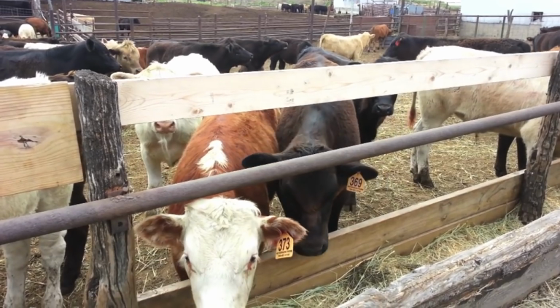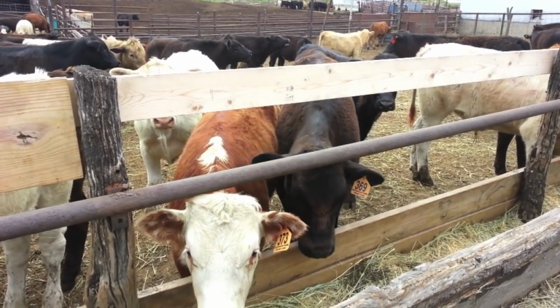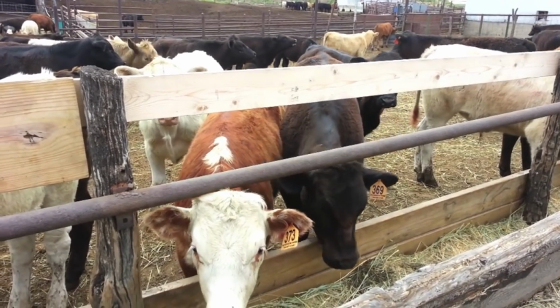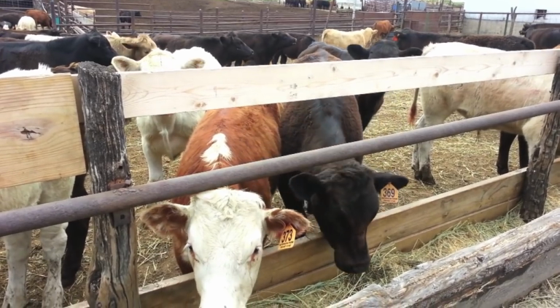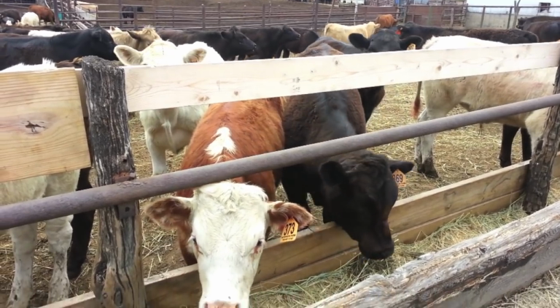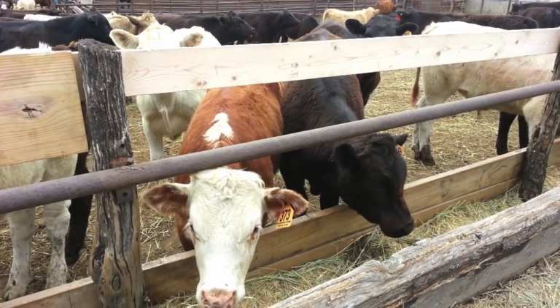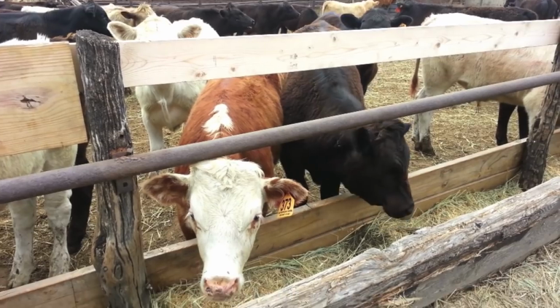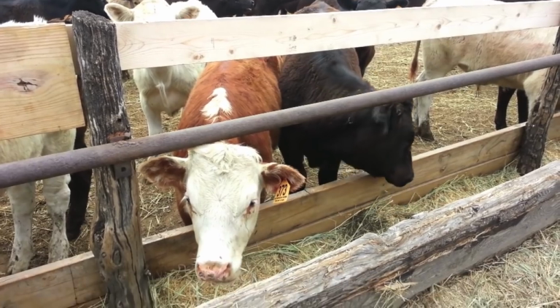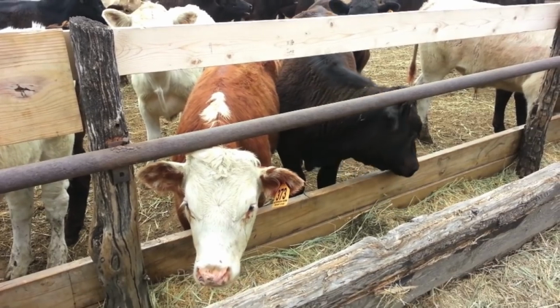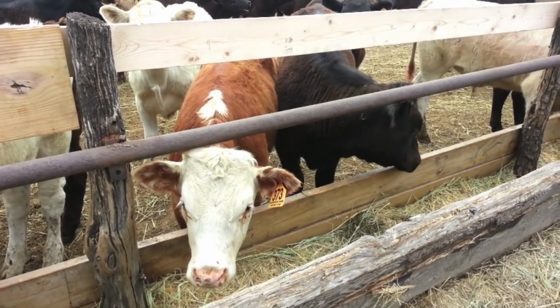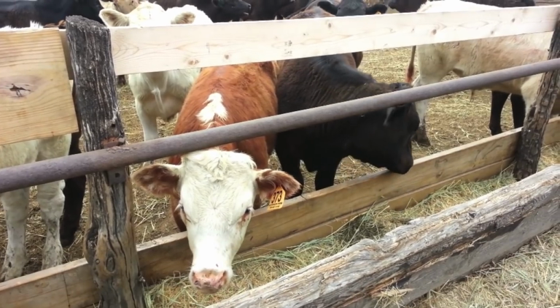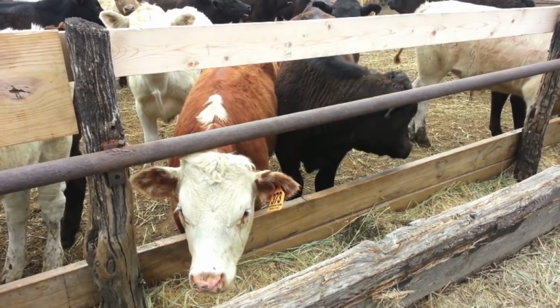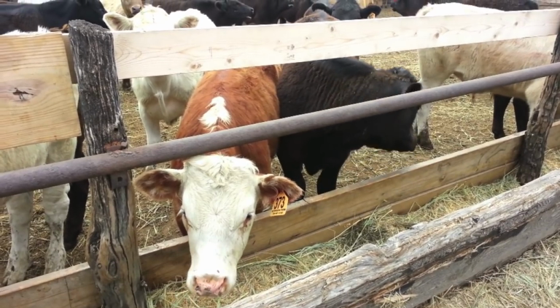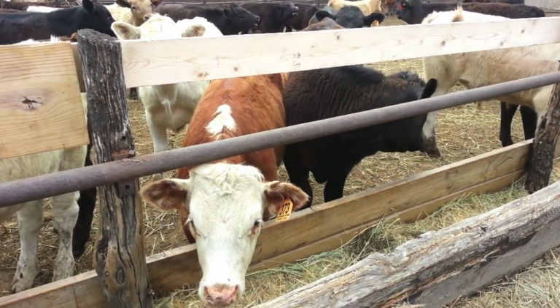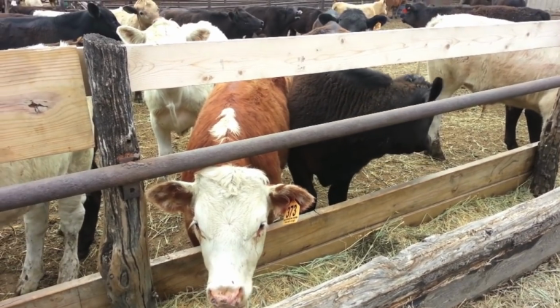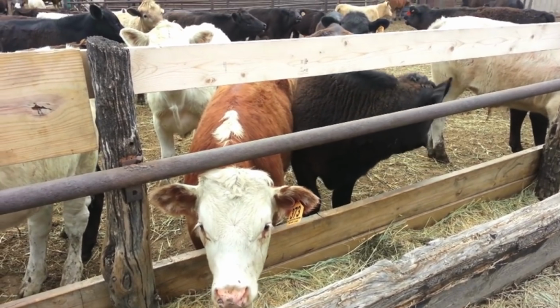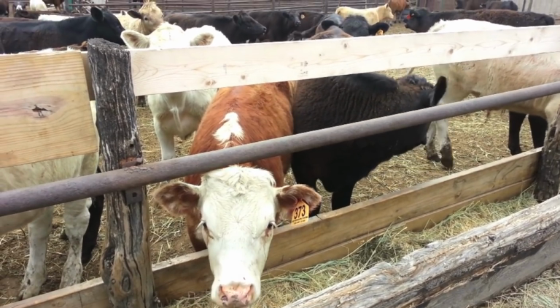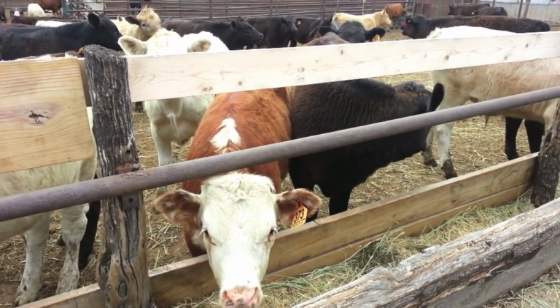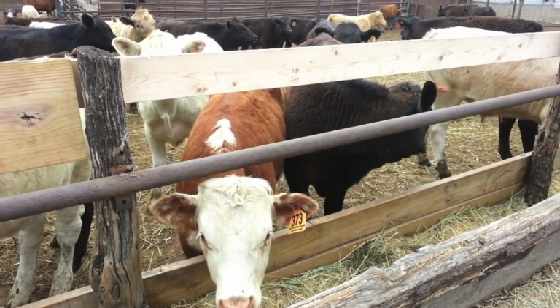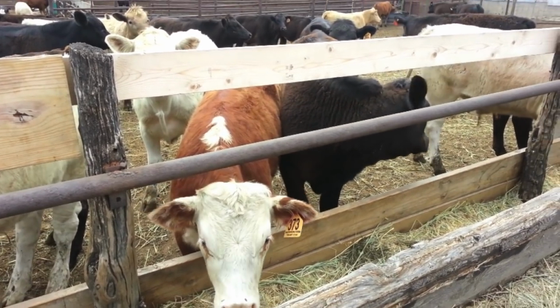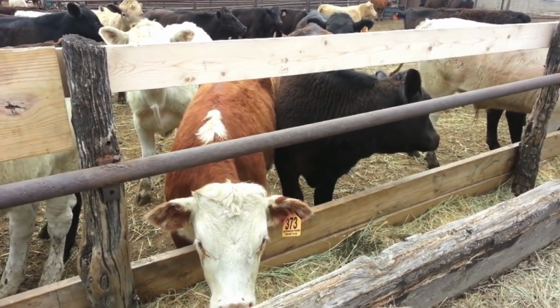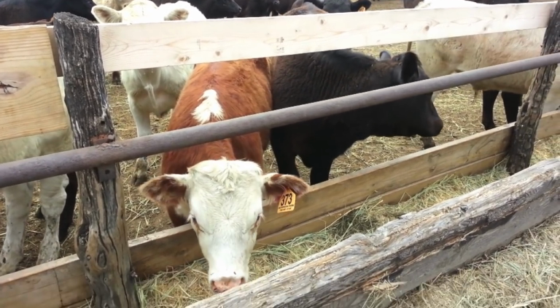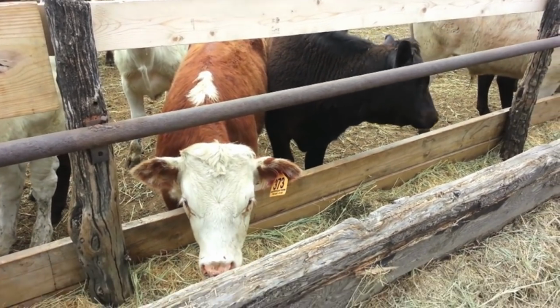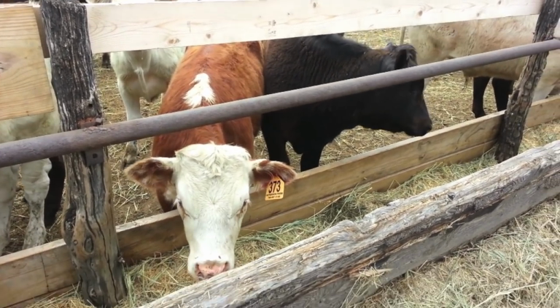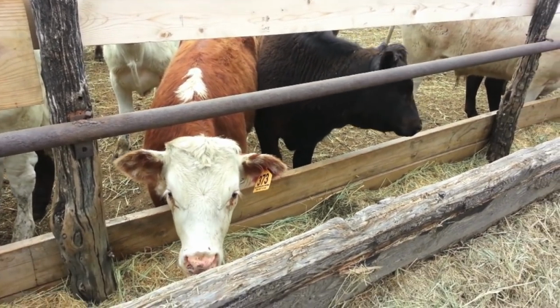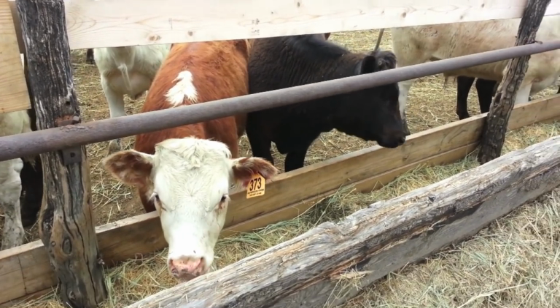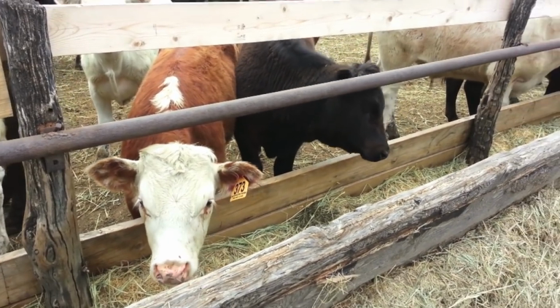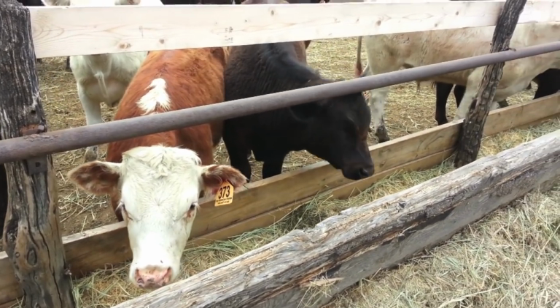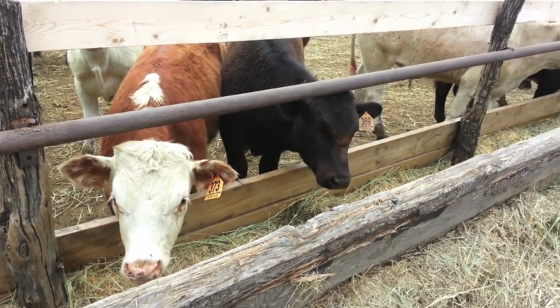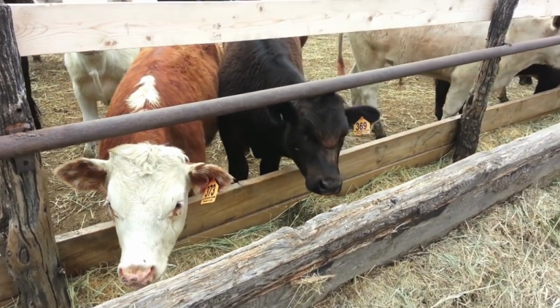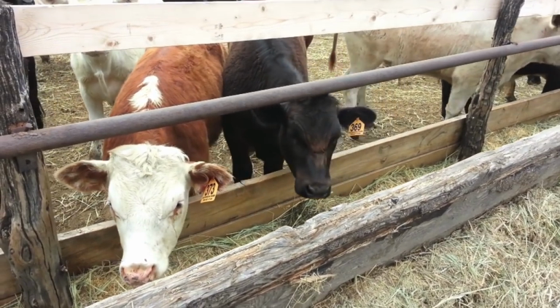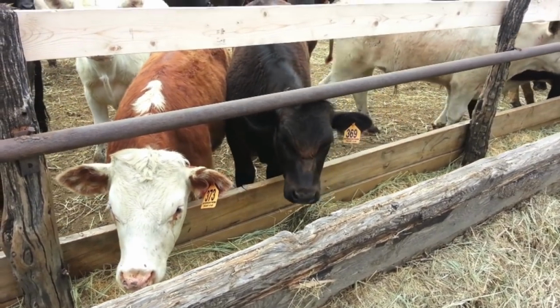Well, like I said, May is a very busy month. We'll end this video with a nice song from the cattle.